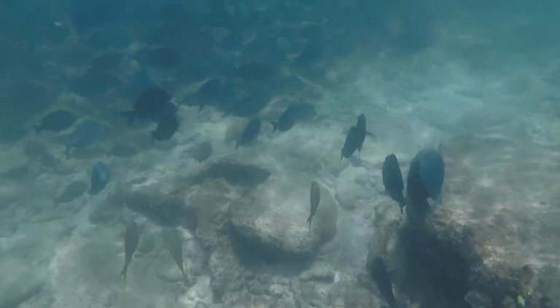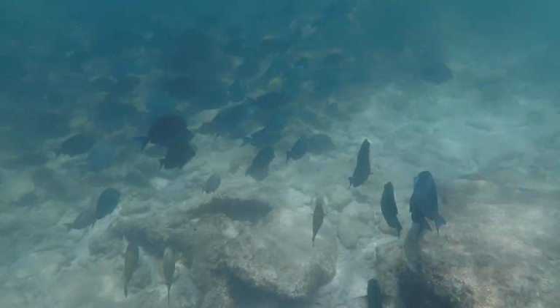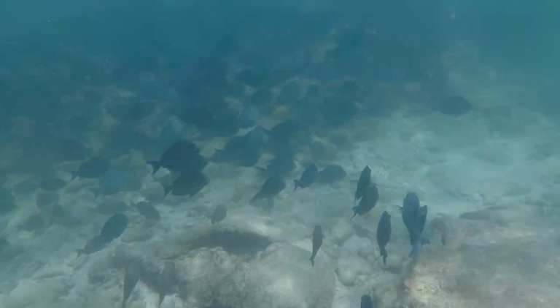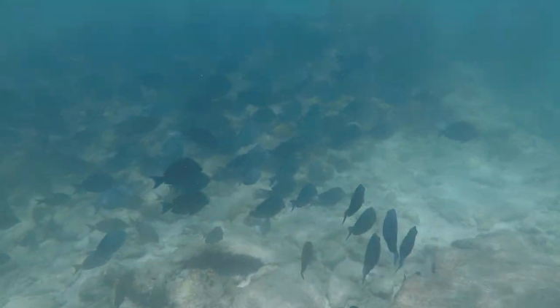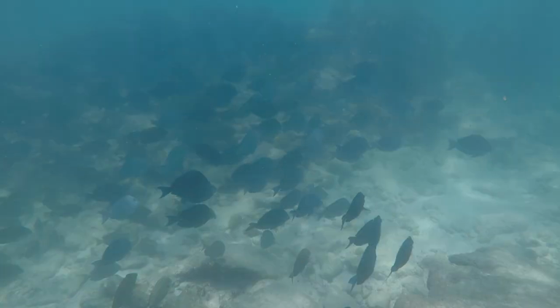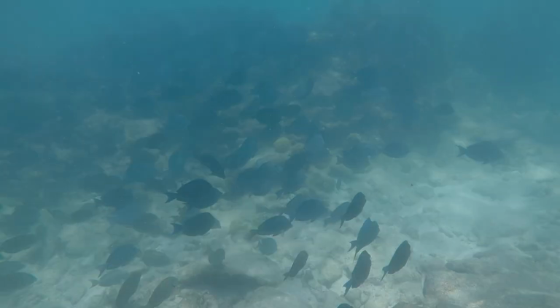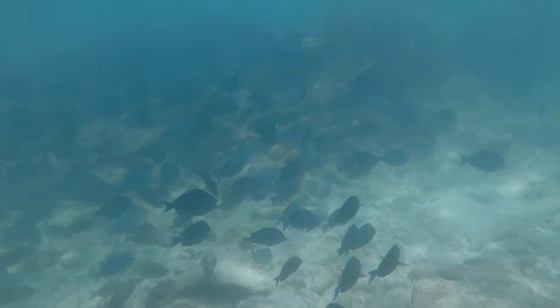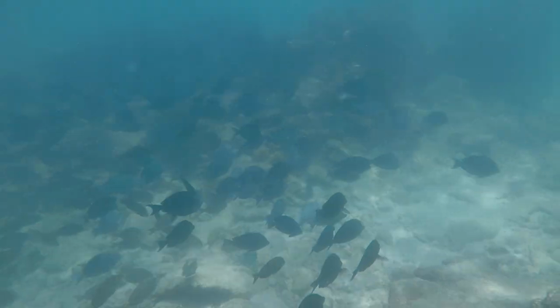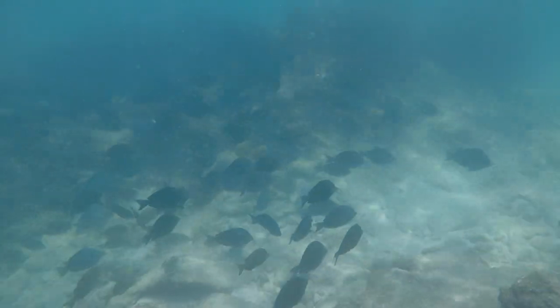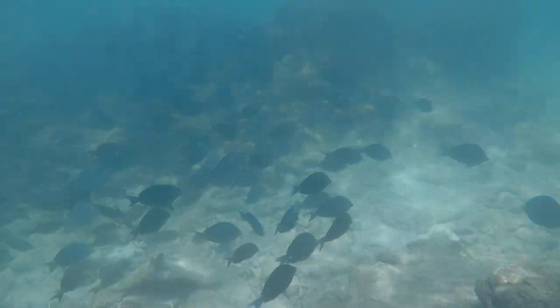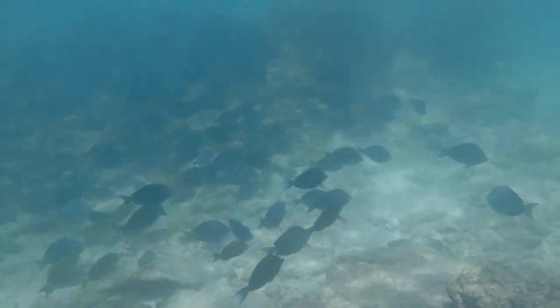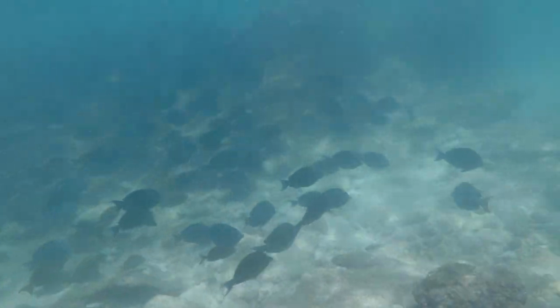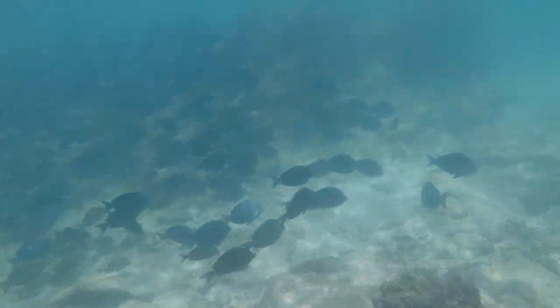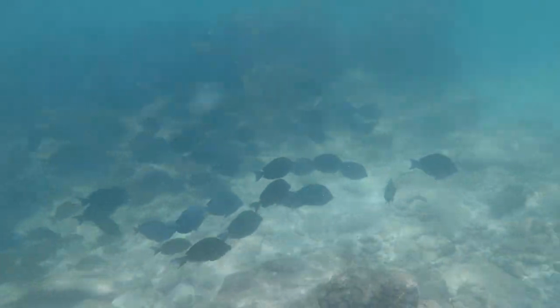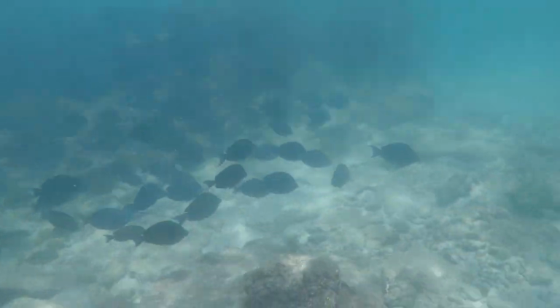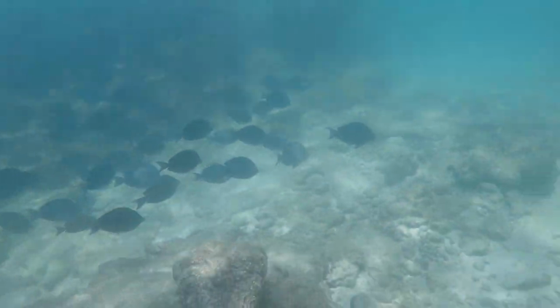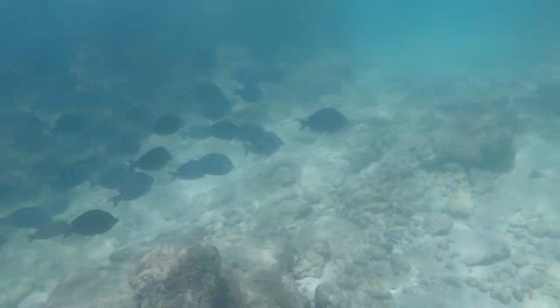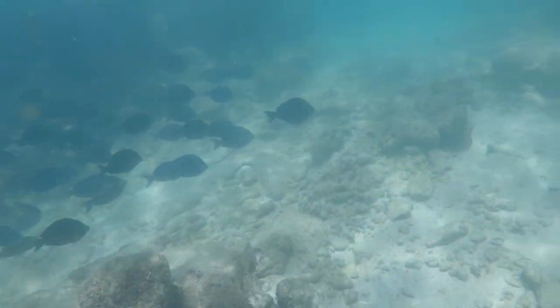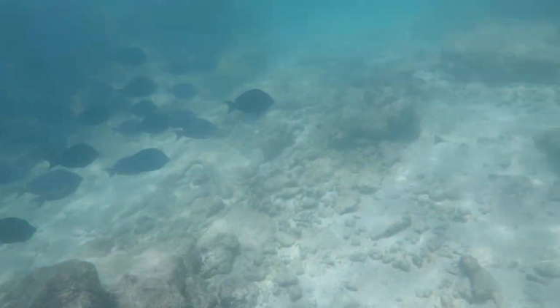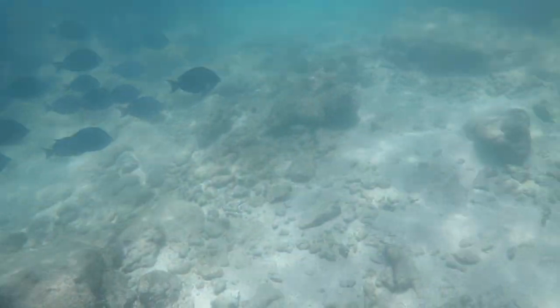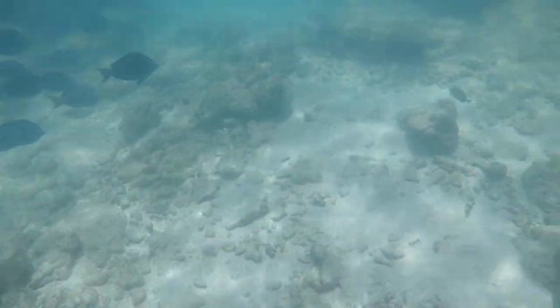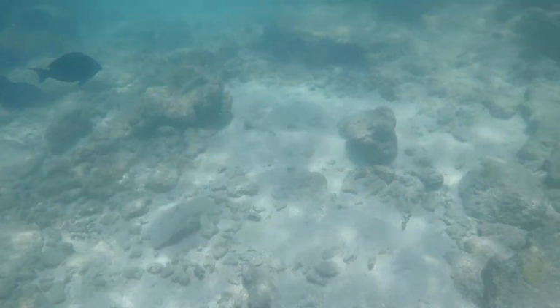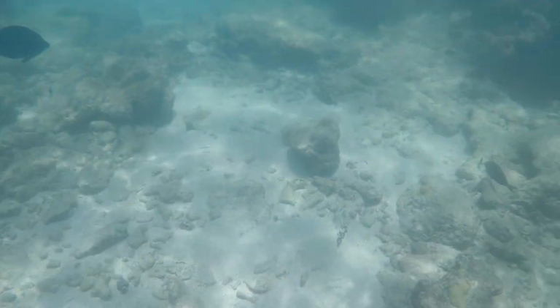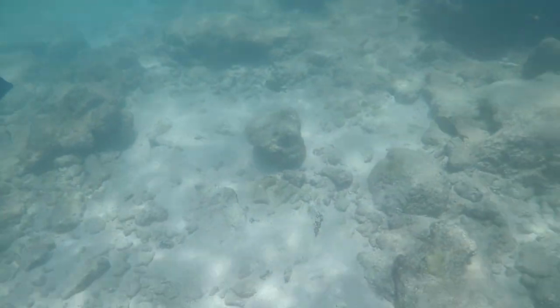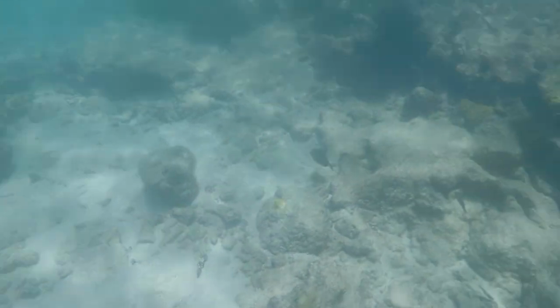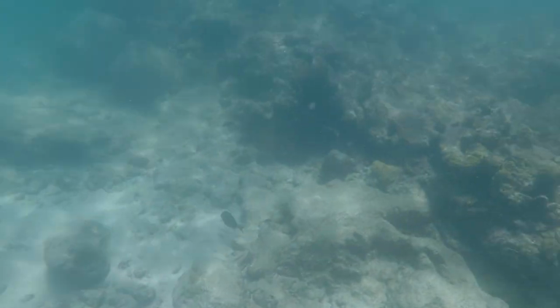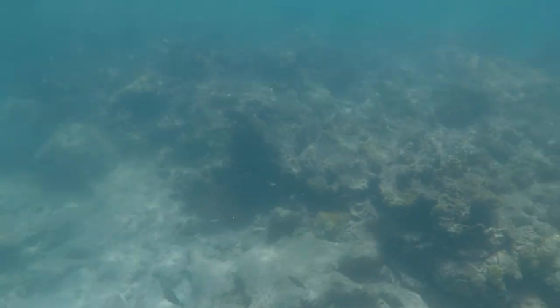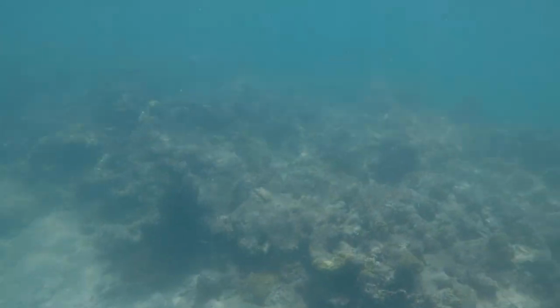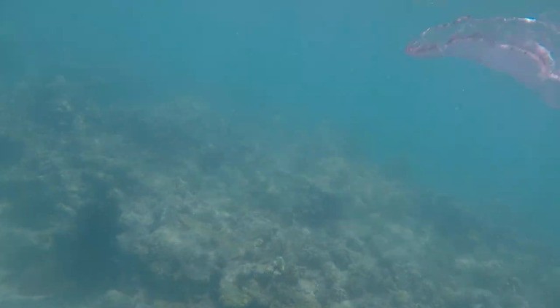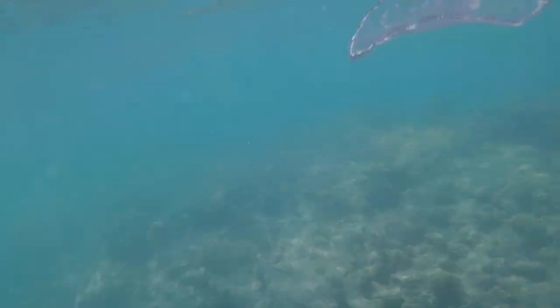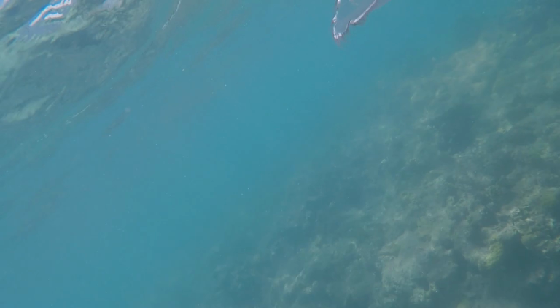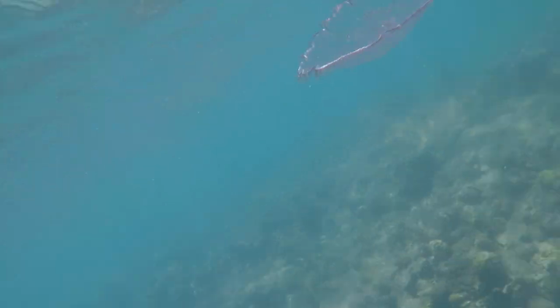I got so distracted by this giant school of fish that I almost bumped into a jellyfish.